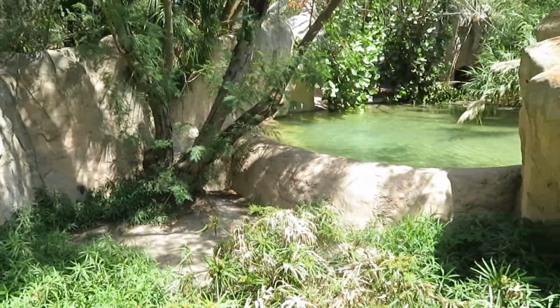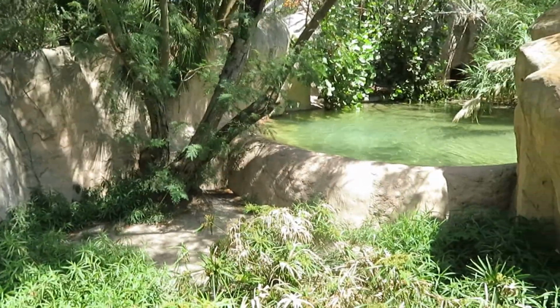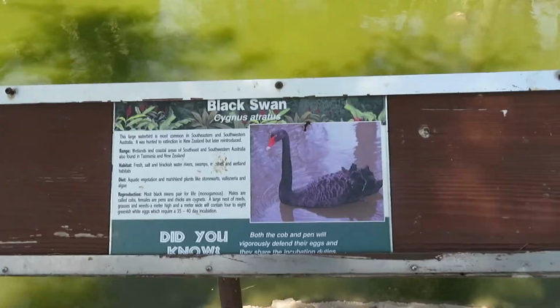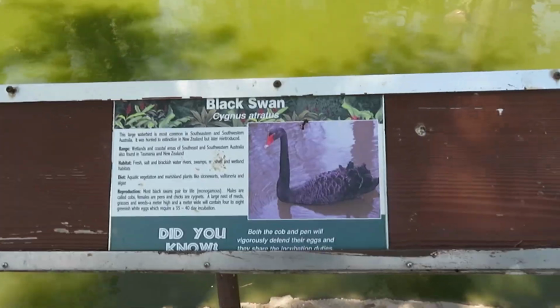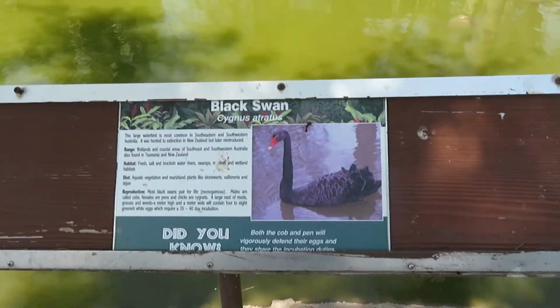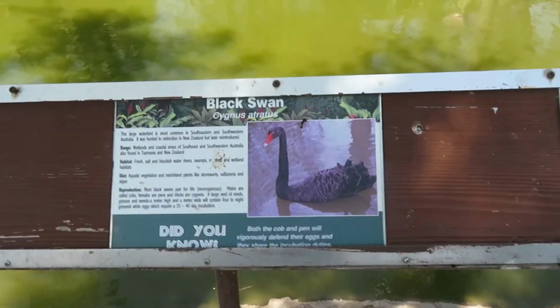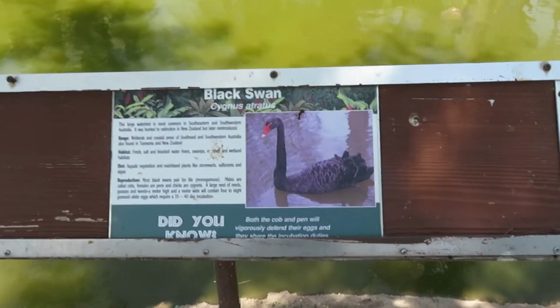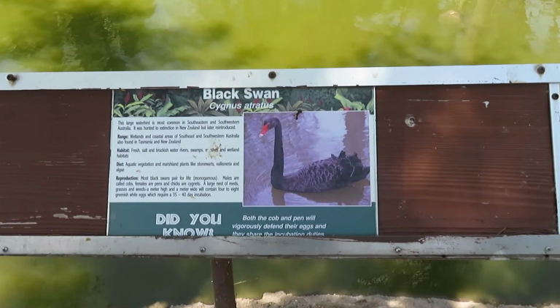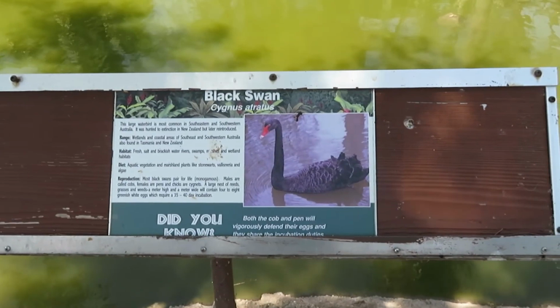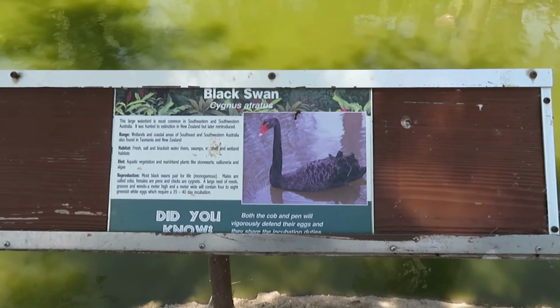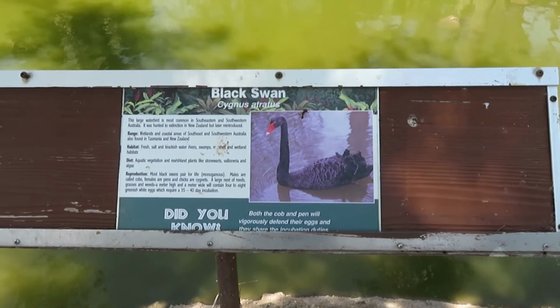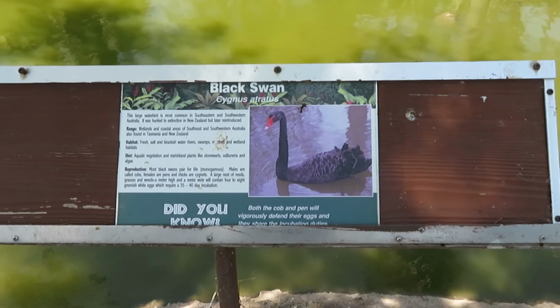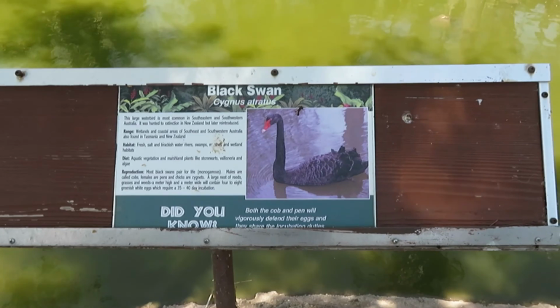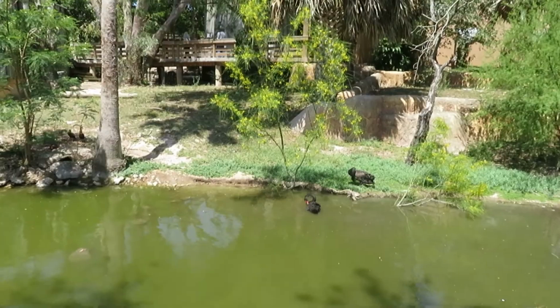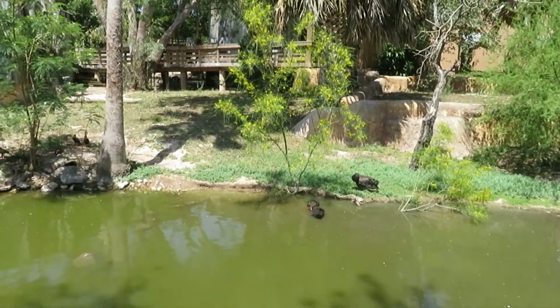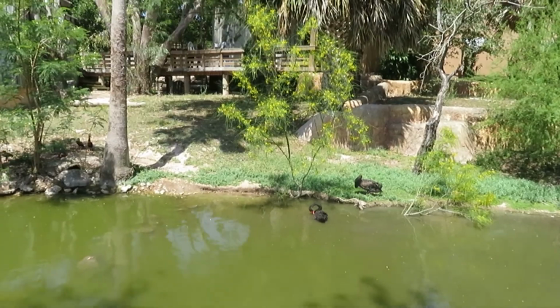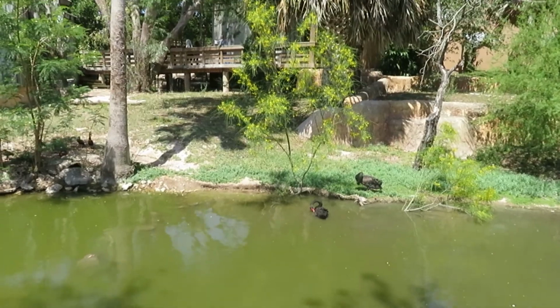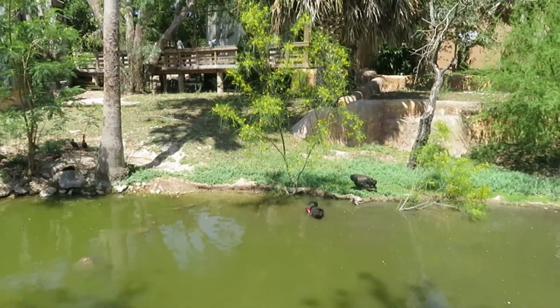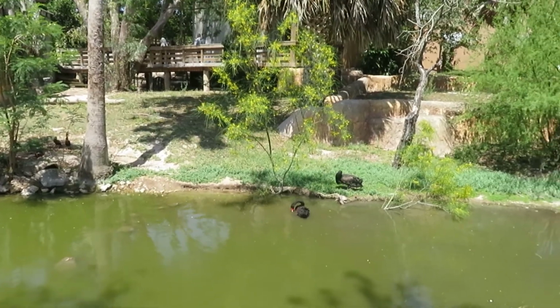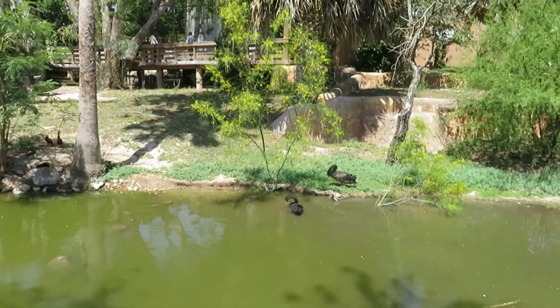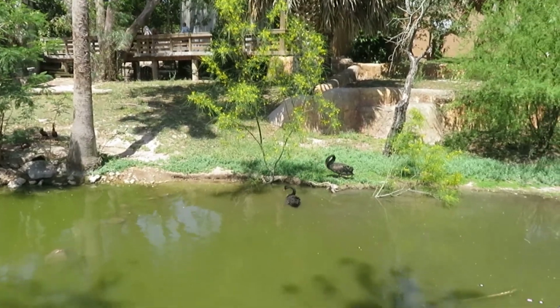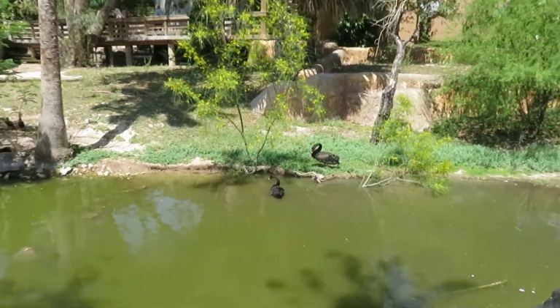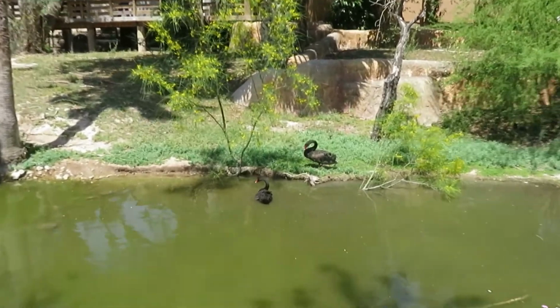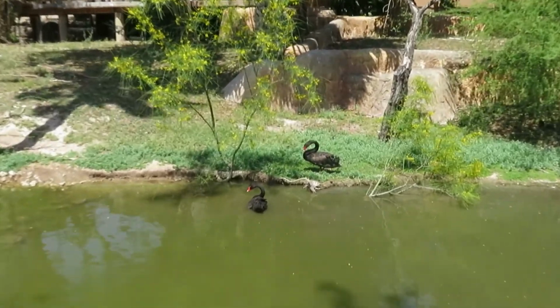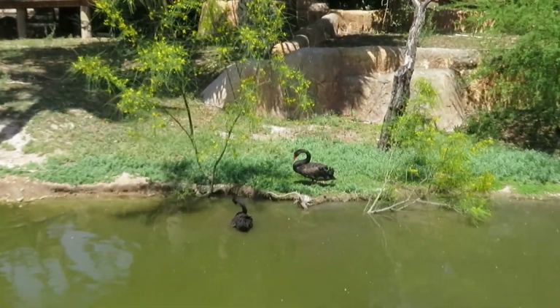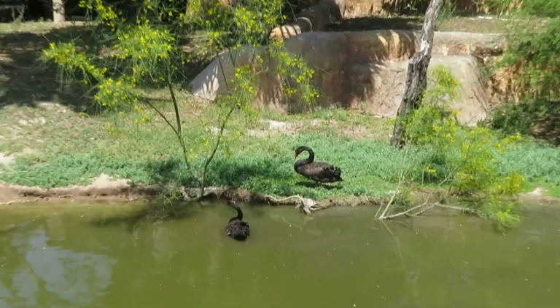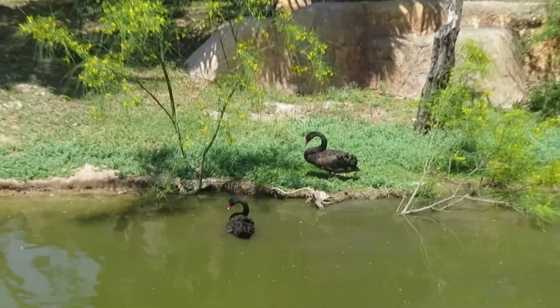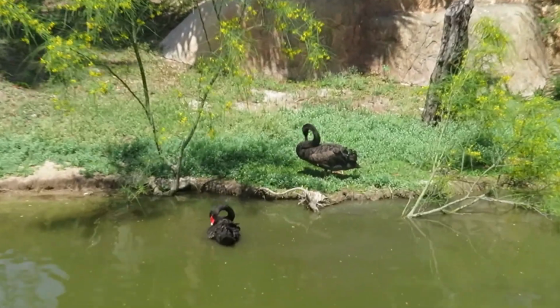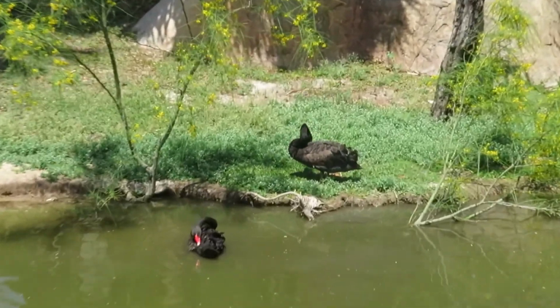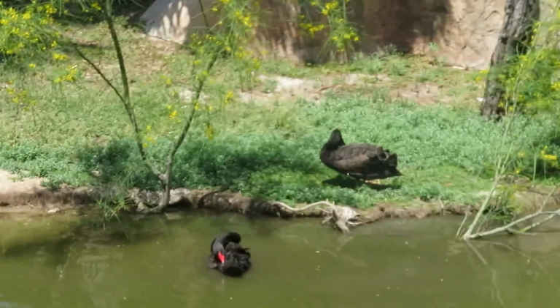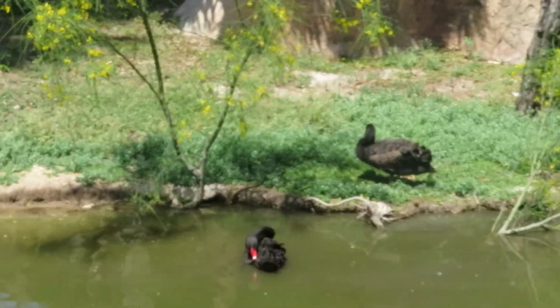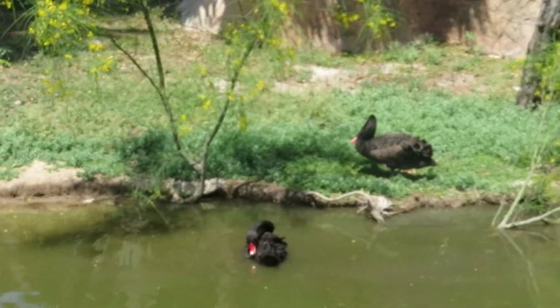We got black swans — you can see two black swans right there.